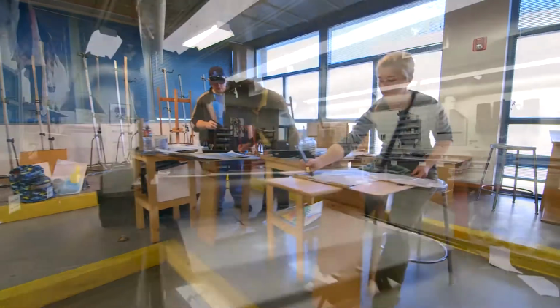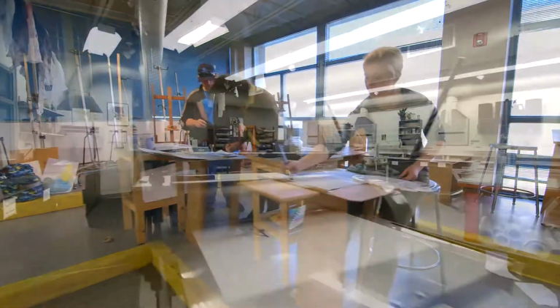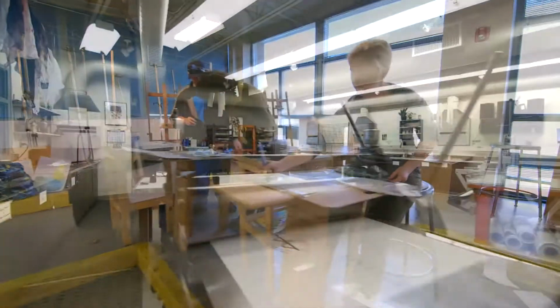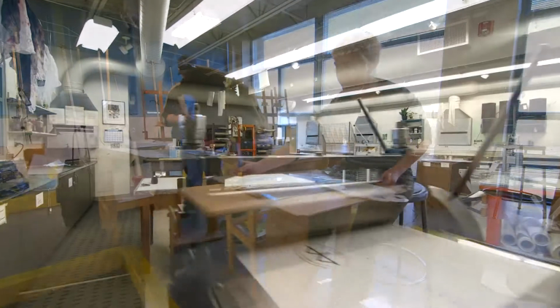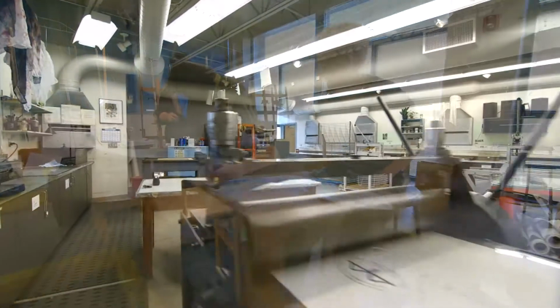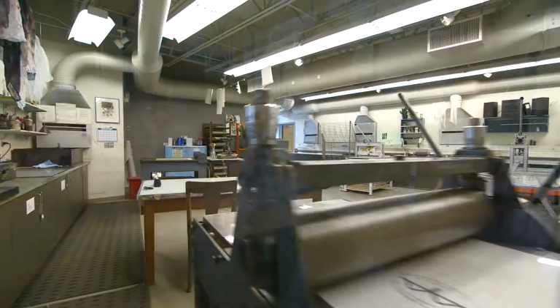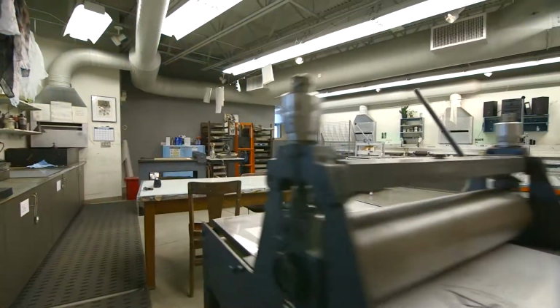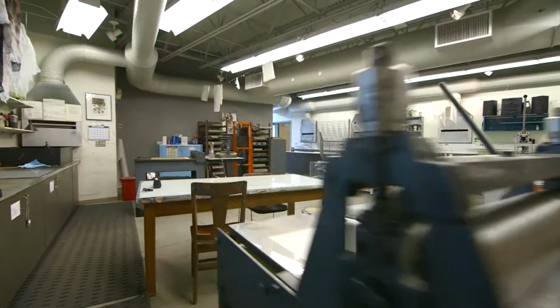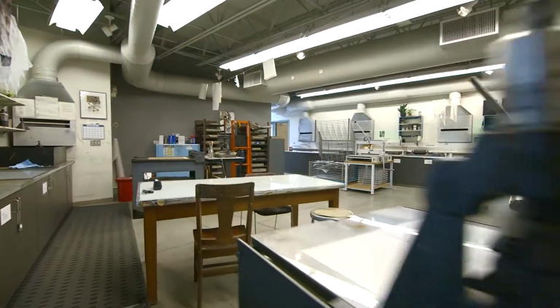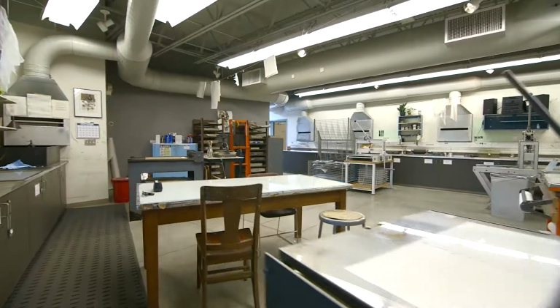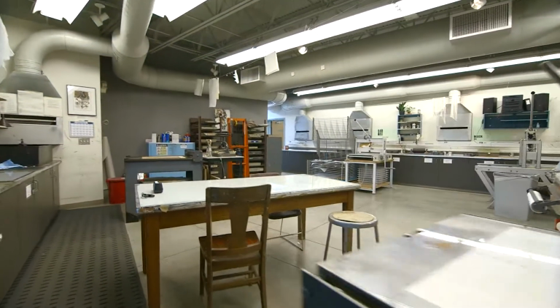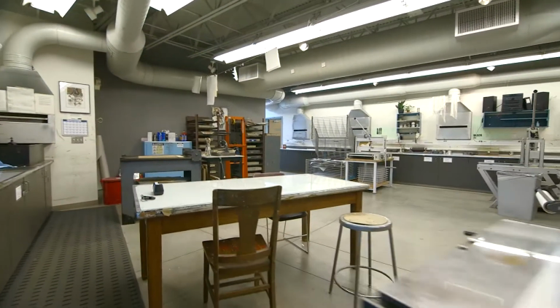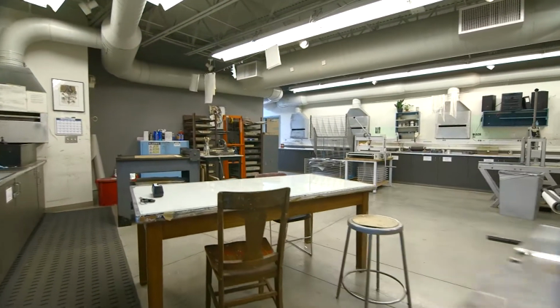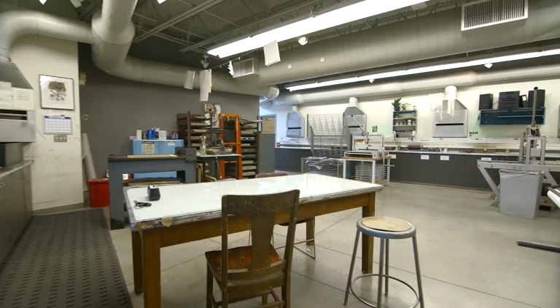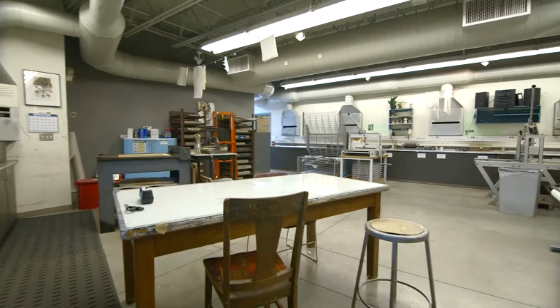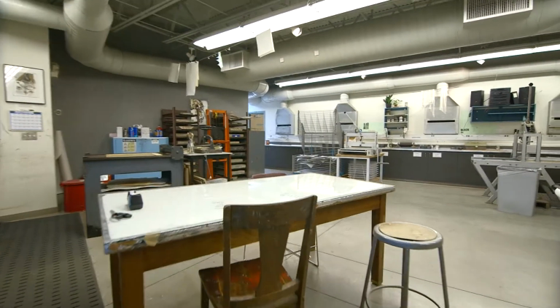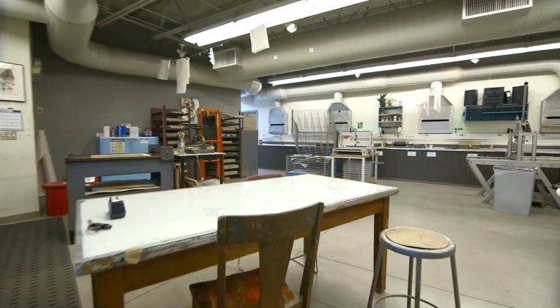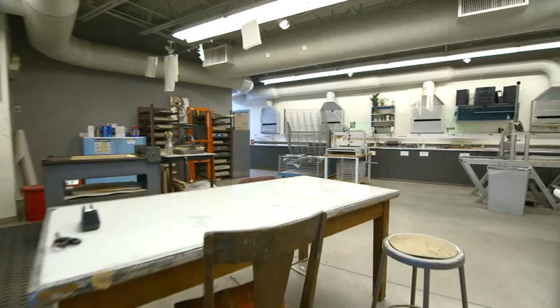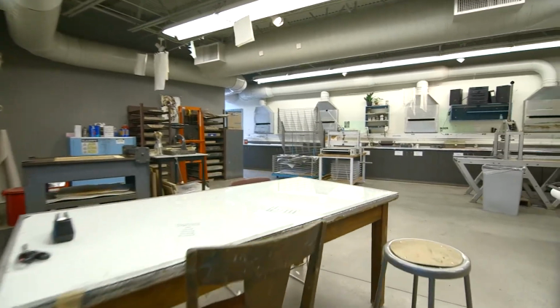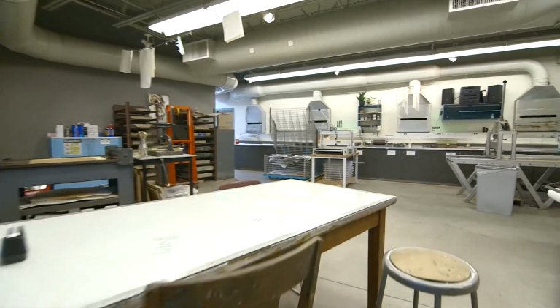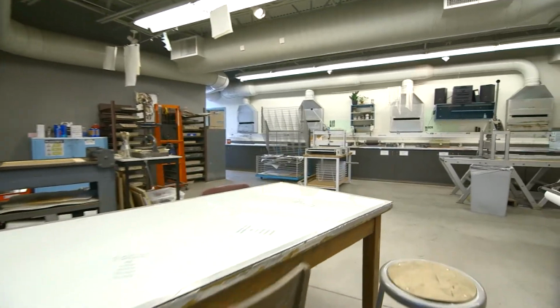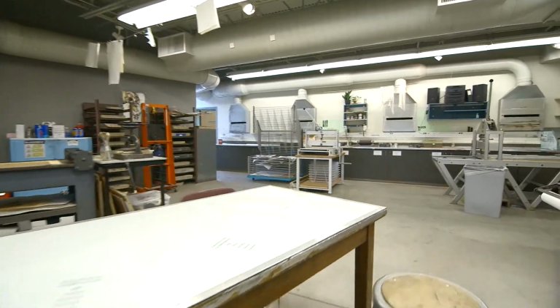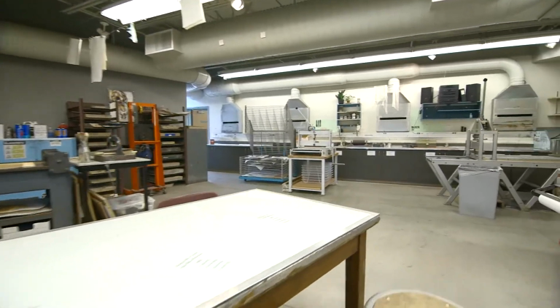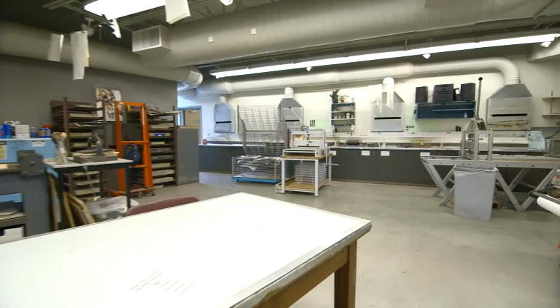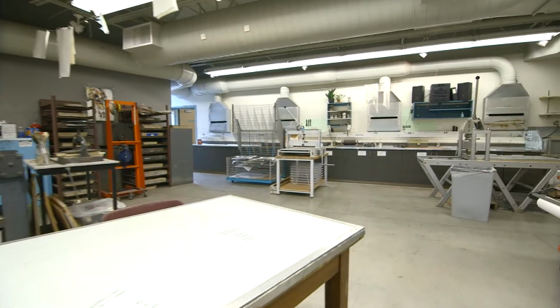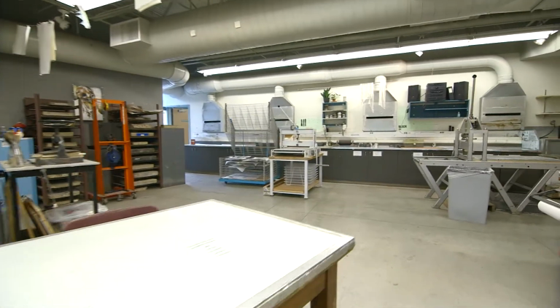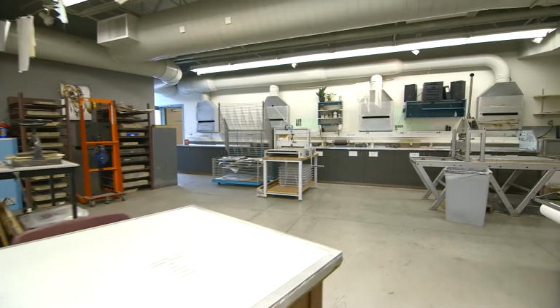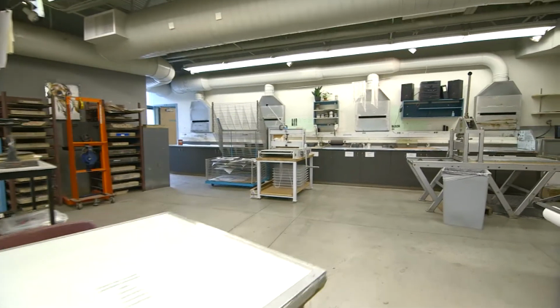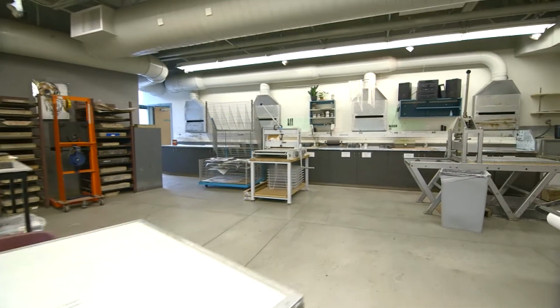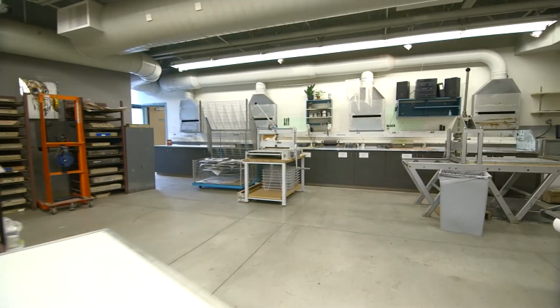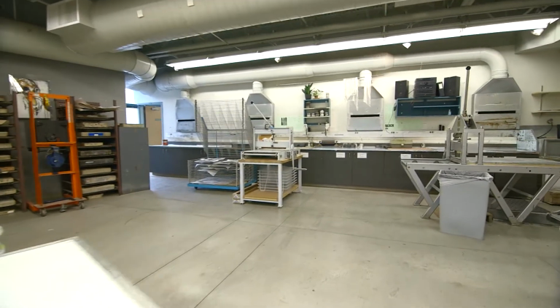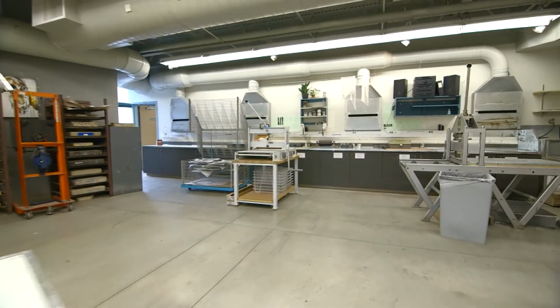The second floor has multiple studios dedicated to drawing, painting, and screen printing.